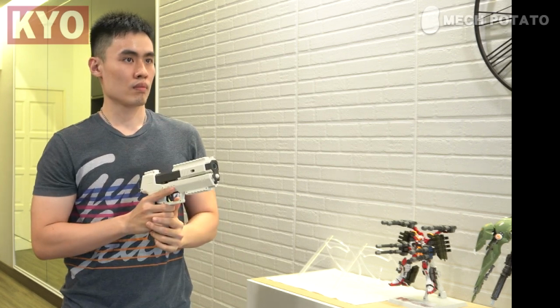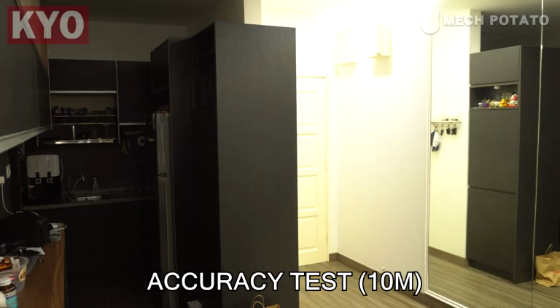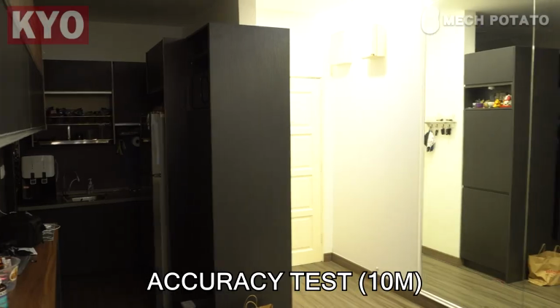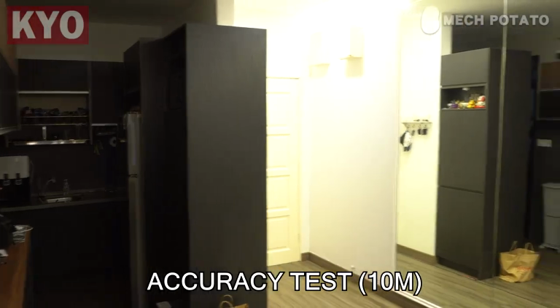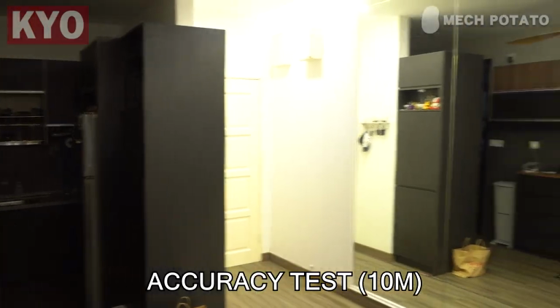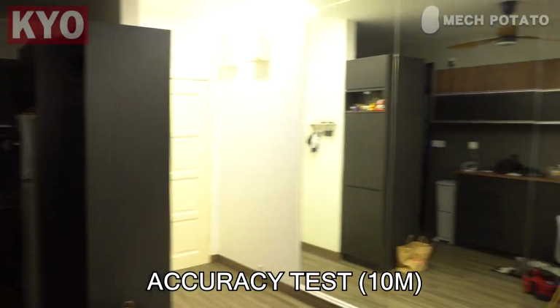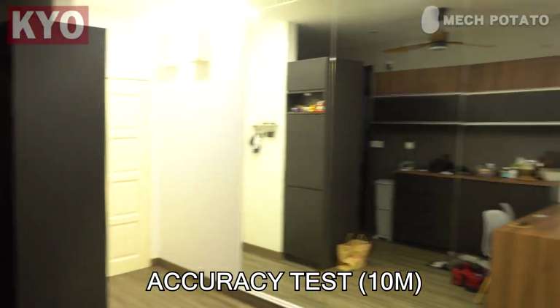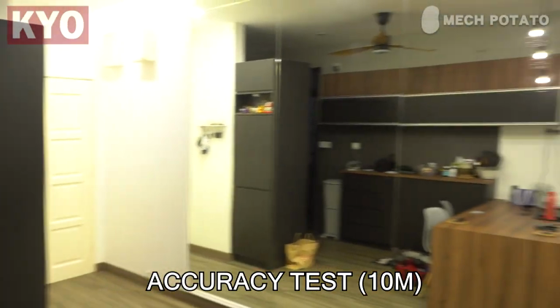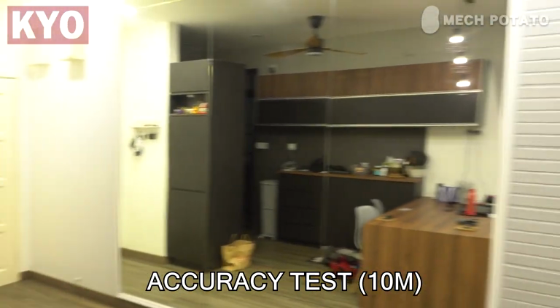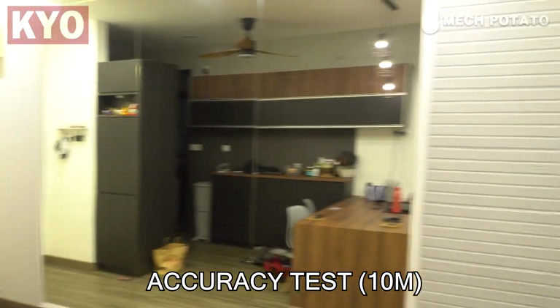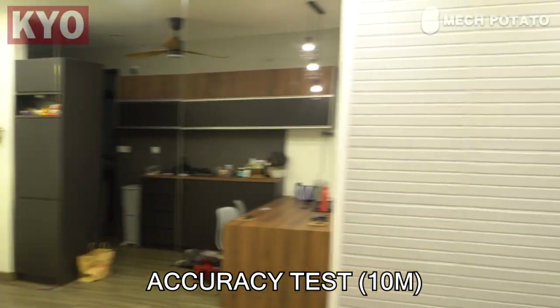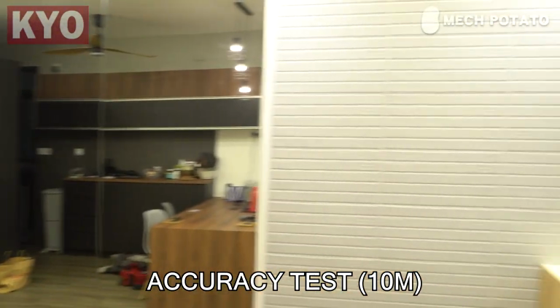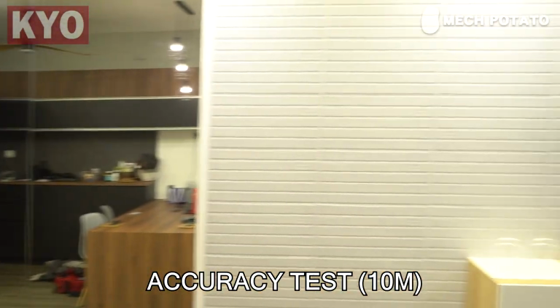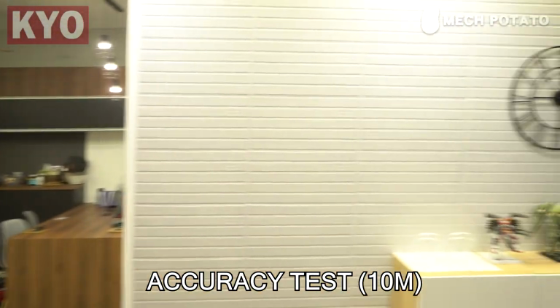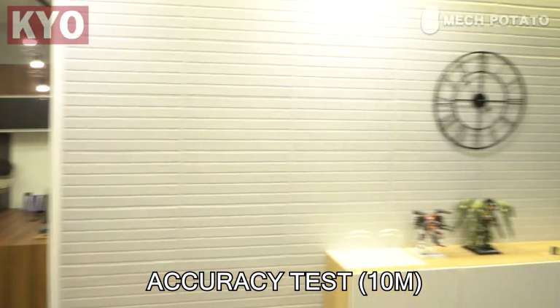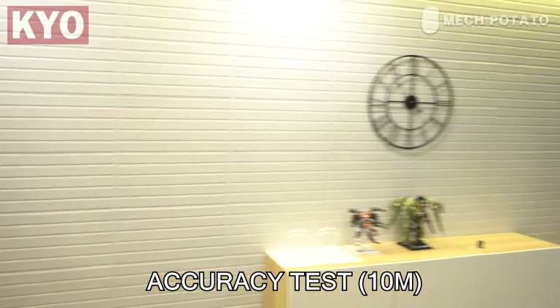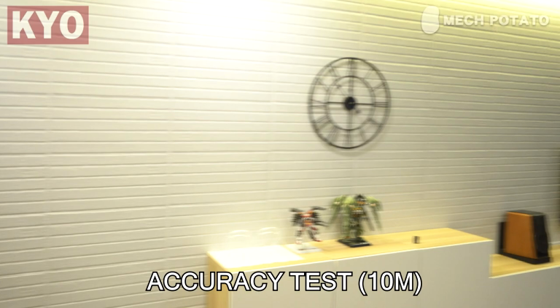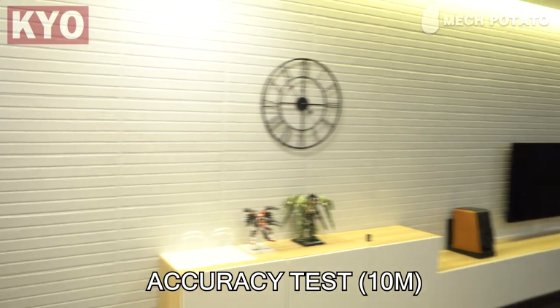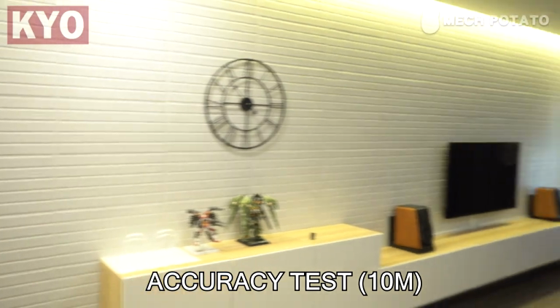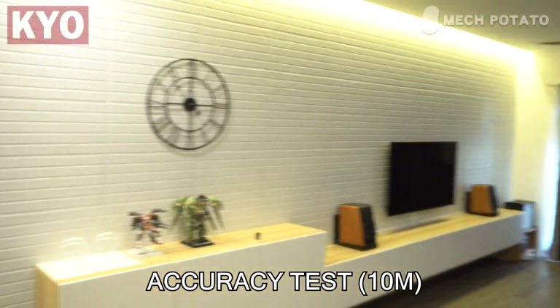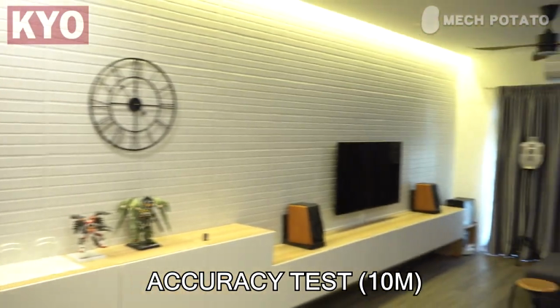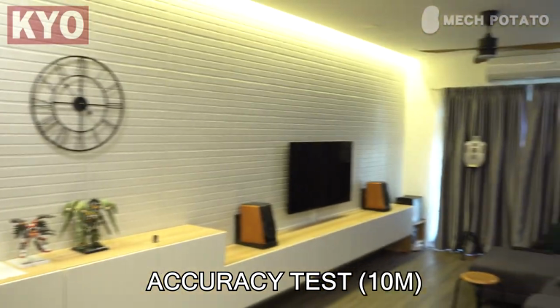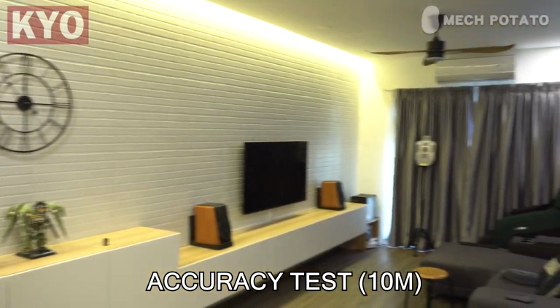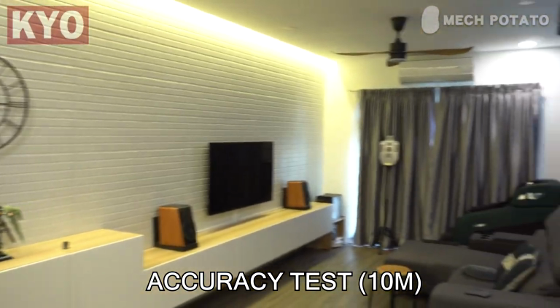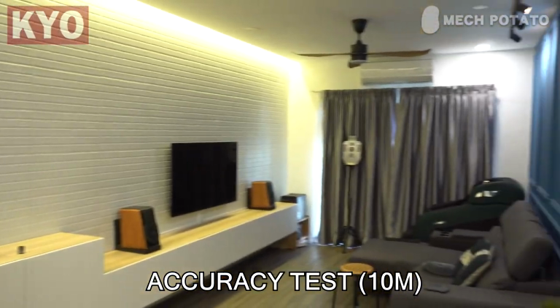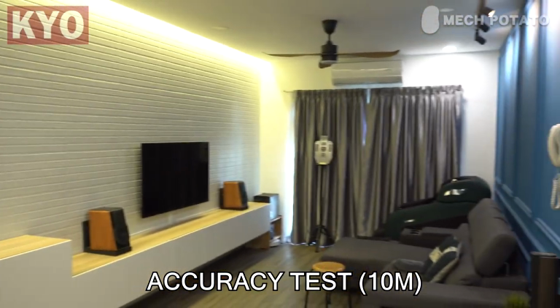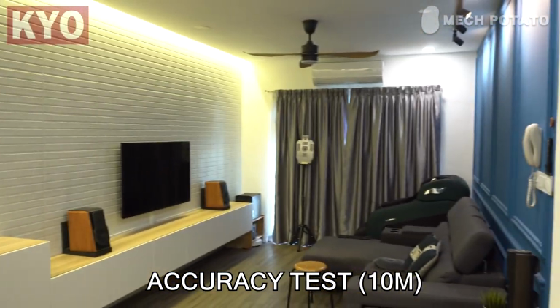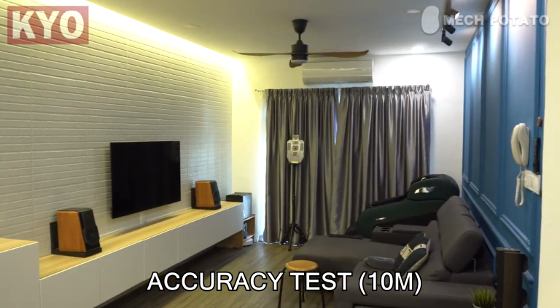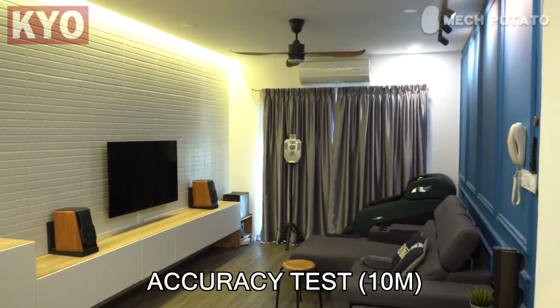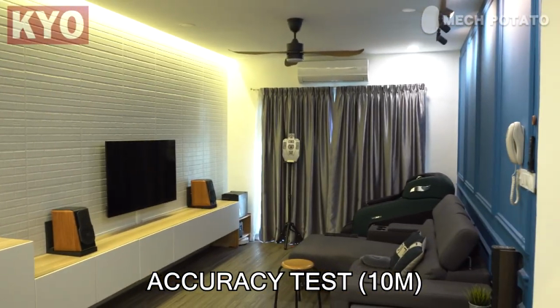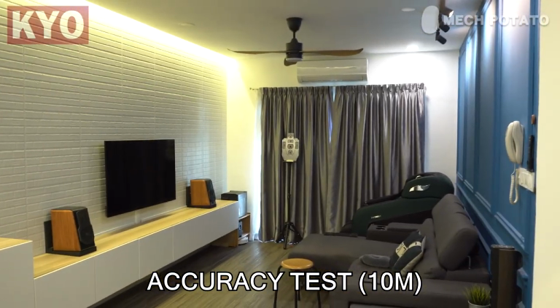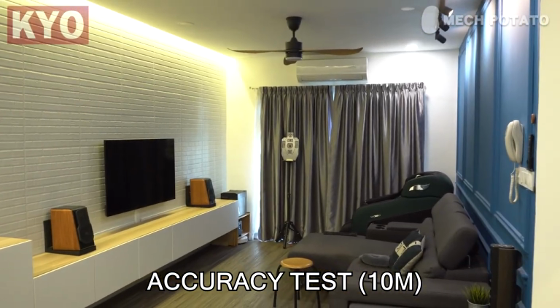For the accuracy test, 10 meters is as far as I can go because I'm not living in a very big apartment.